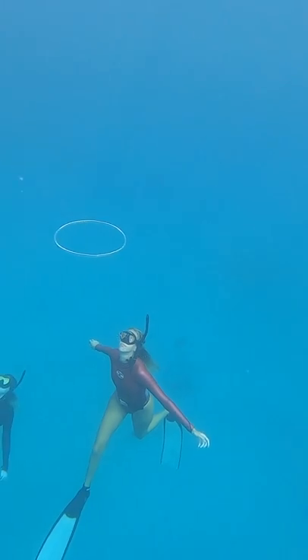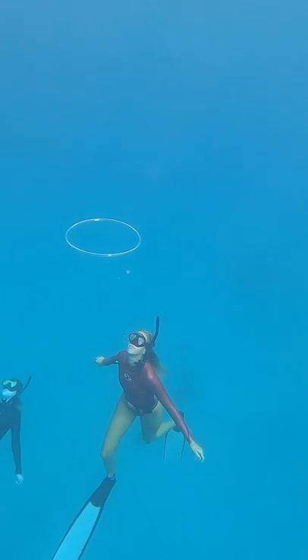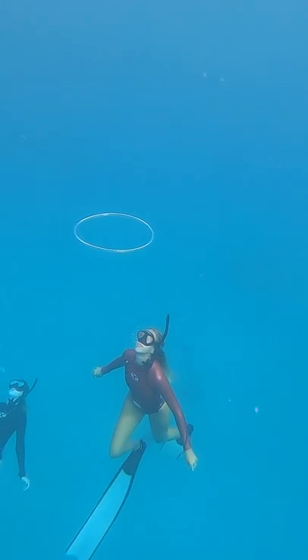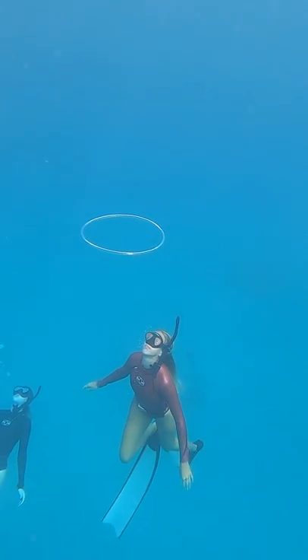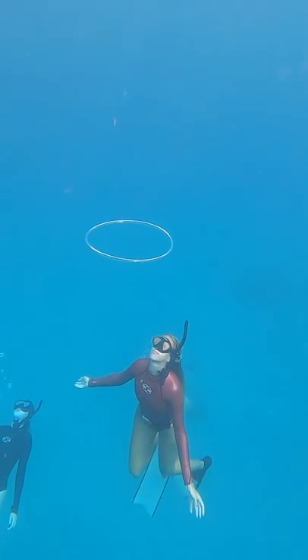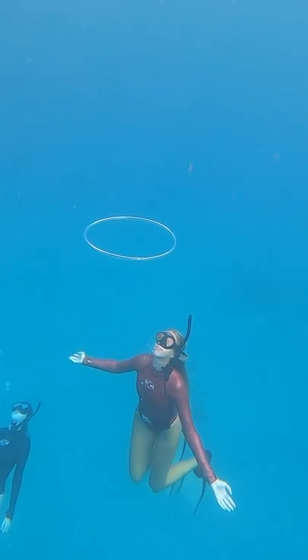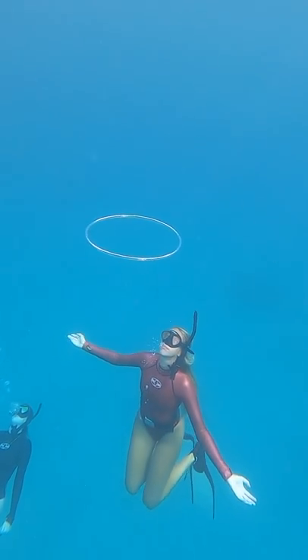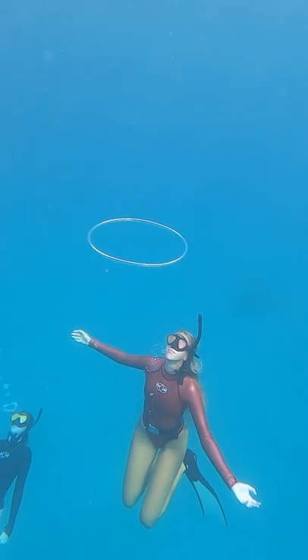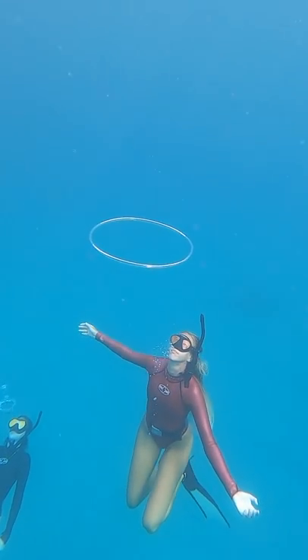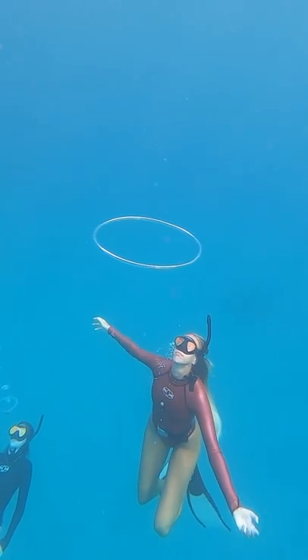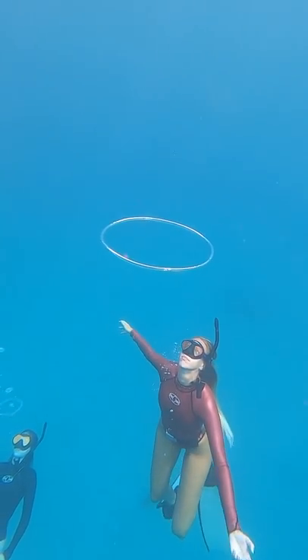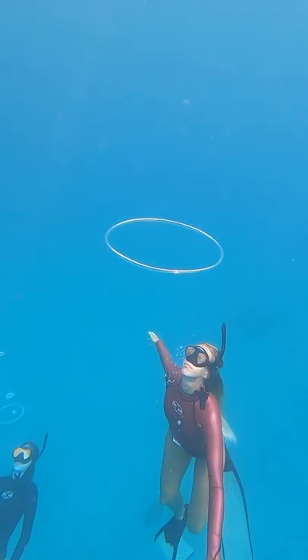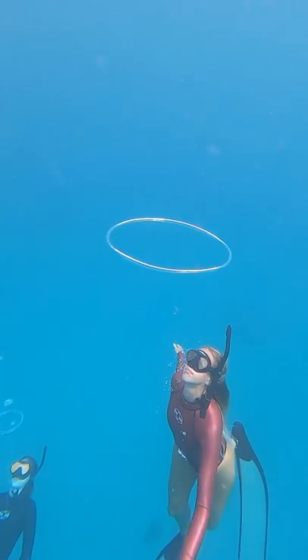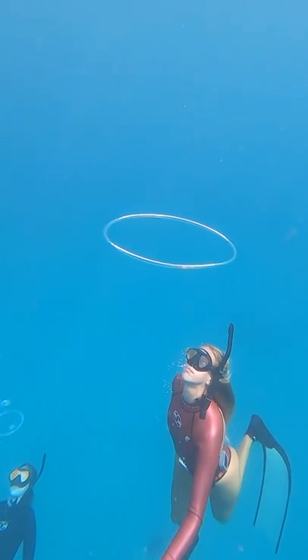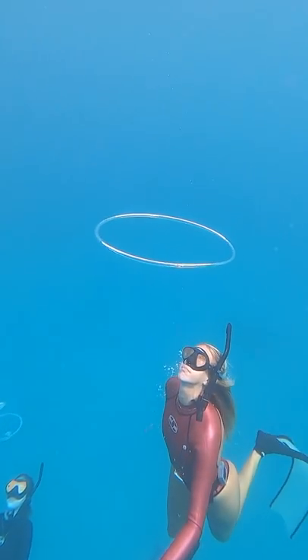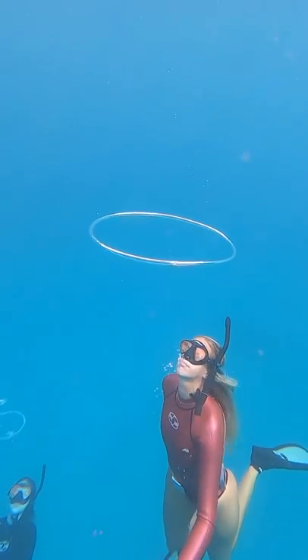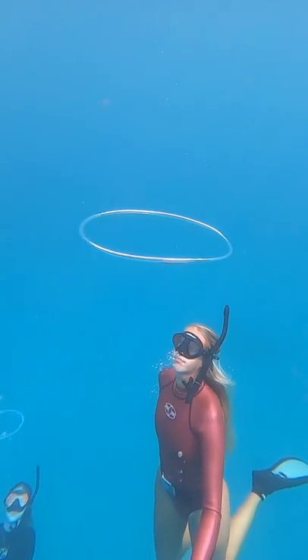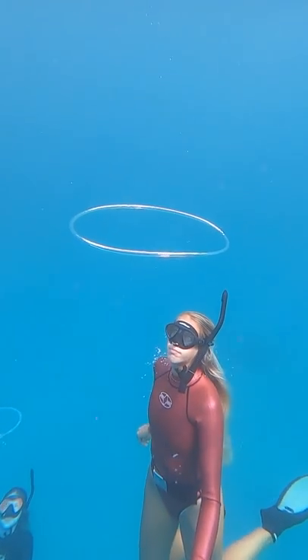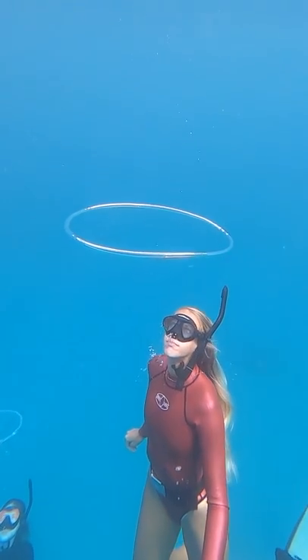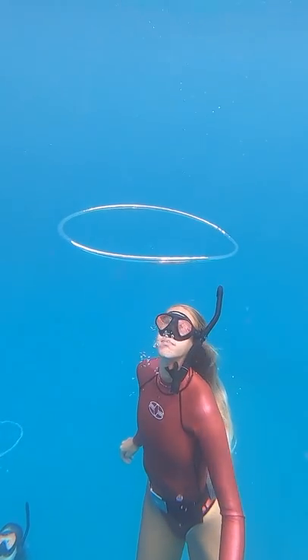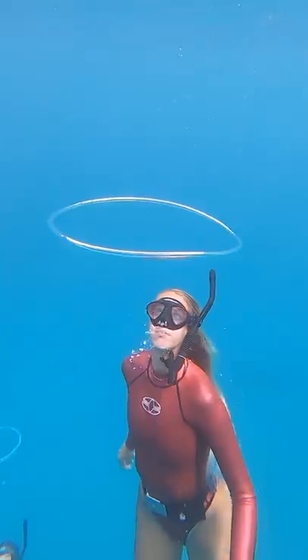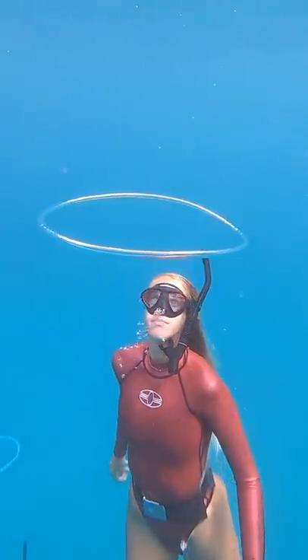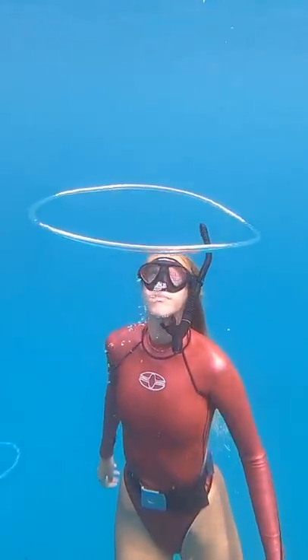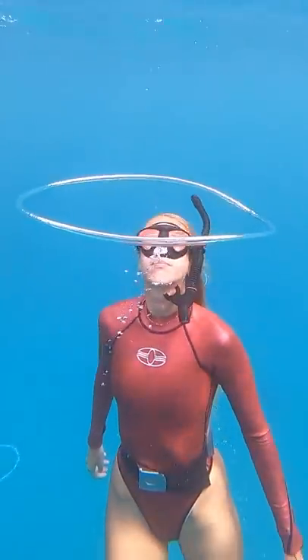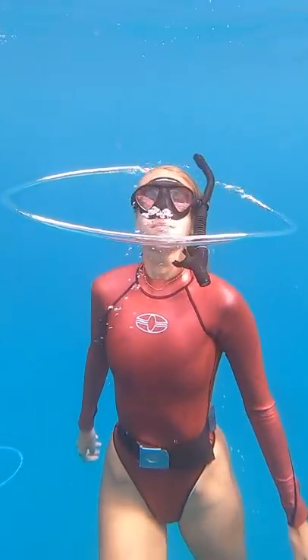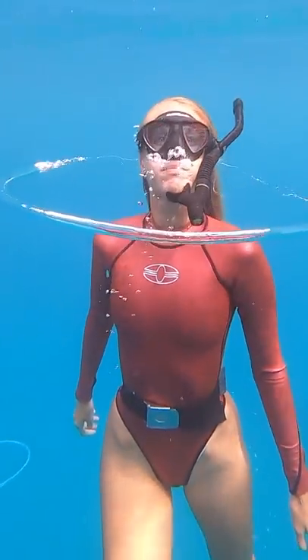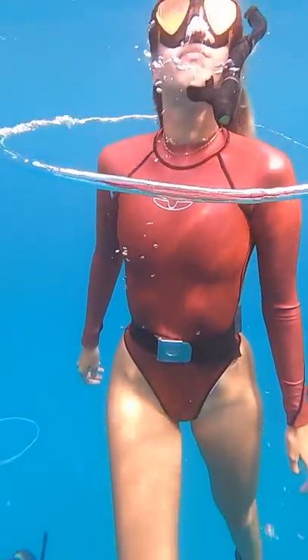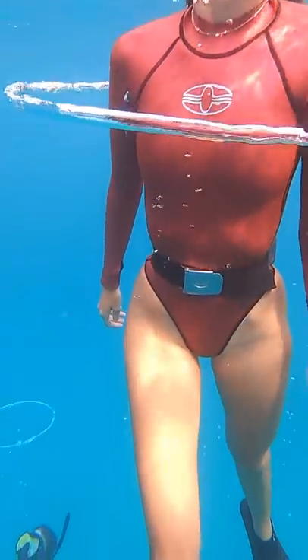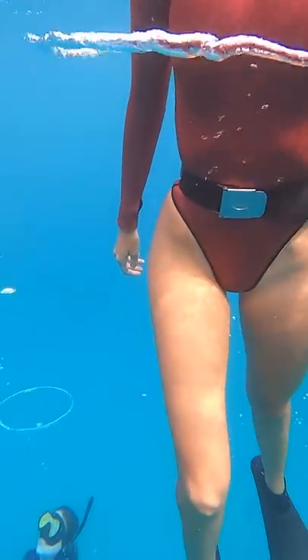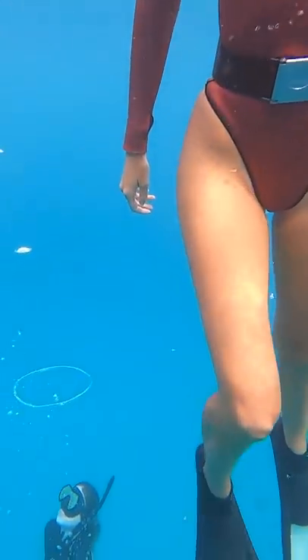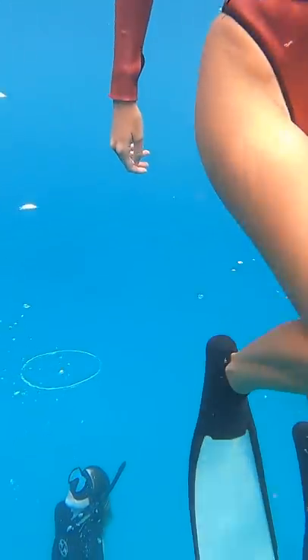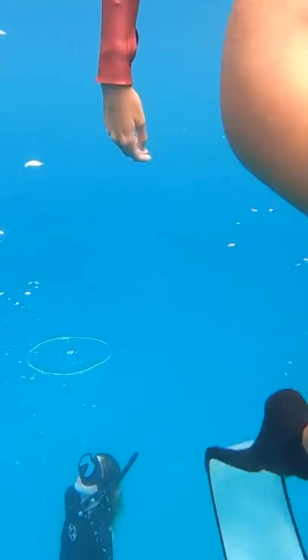Who wants to learn how to blow bubble rings? I've been getting asked a lot to make a bubble ring tutorial, so I decided it was finally time to make one again.